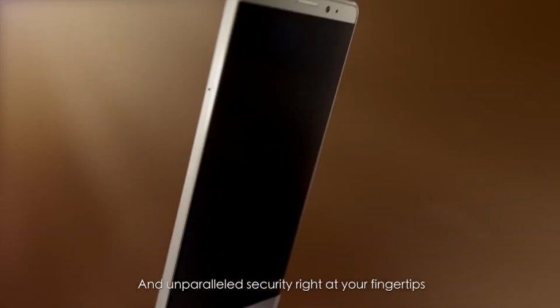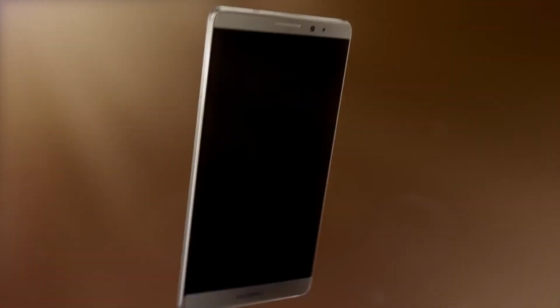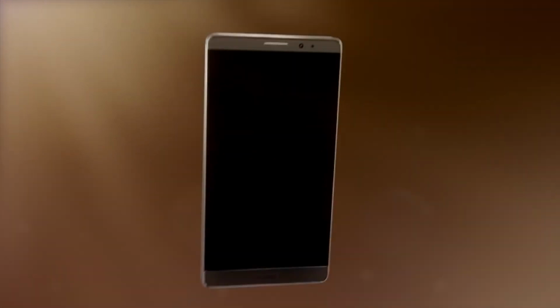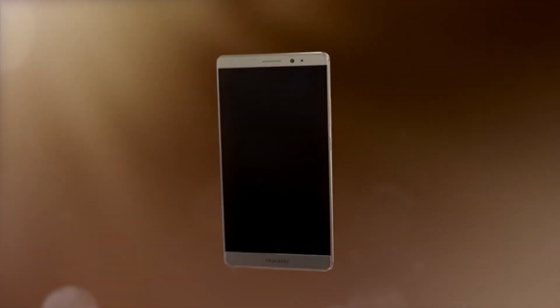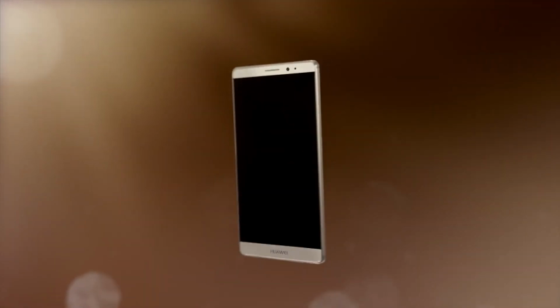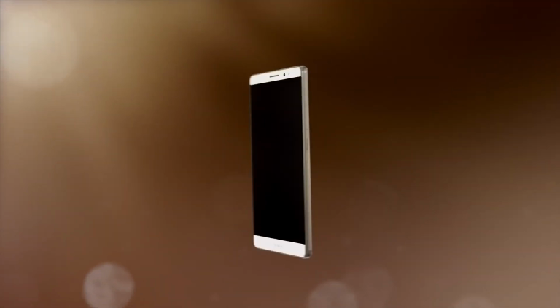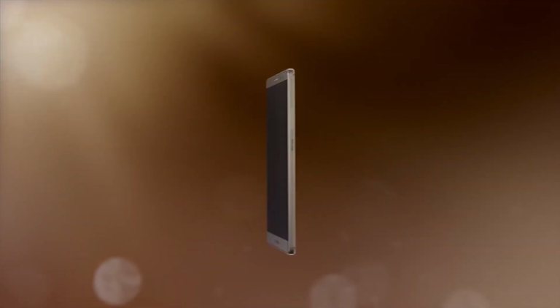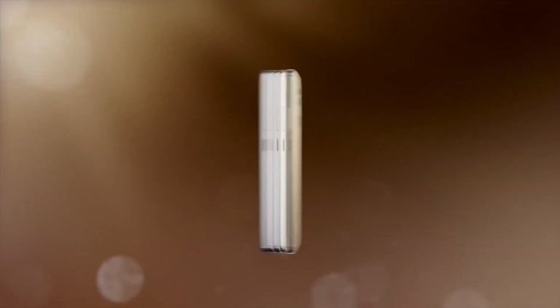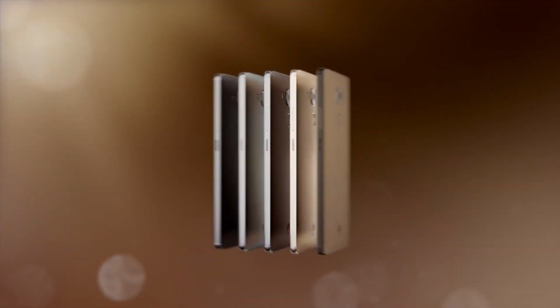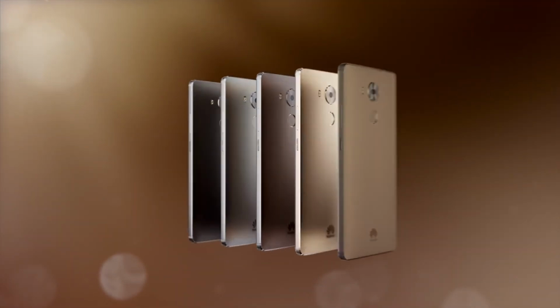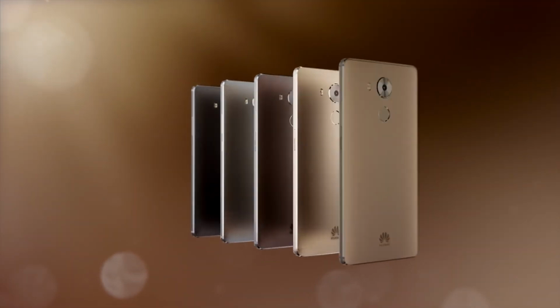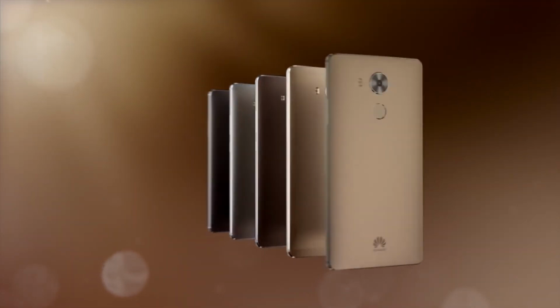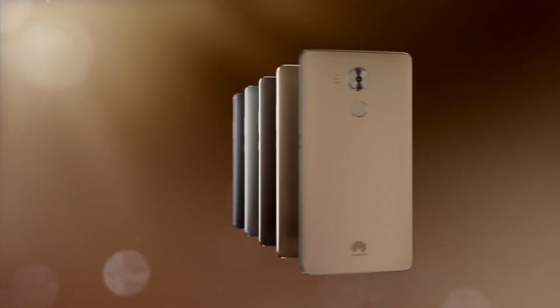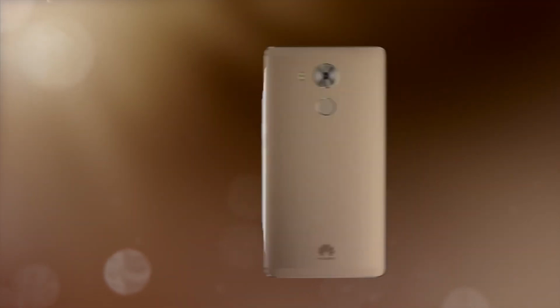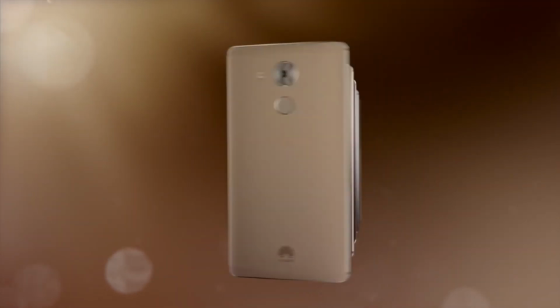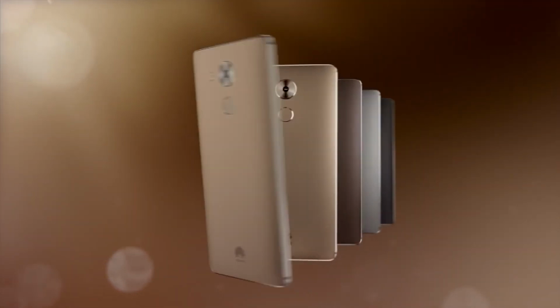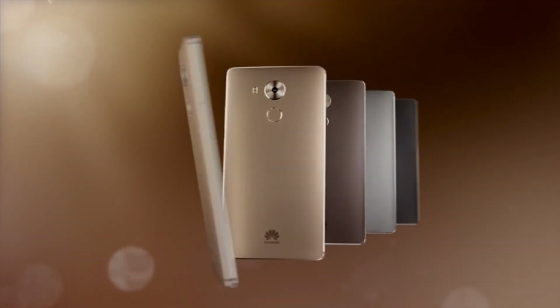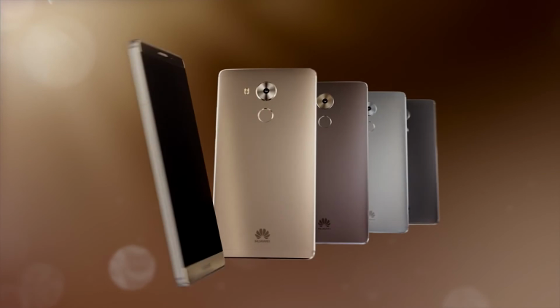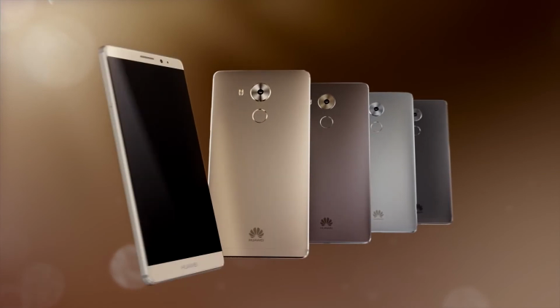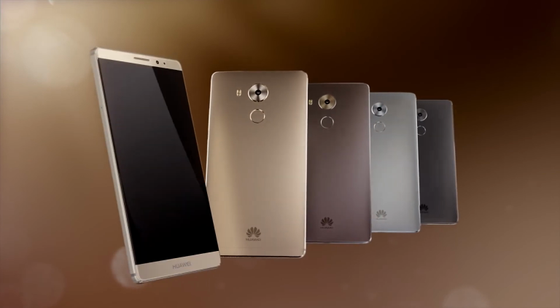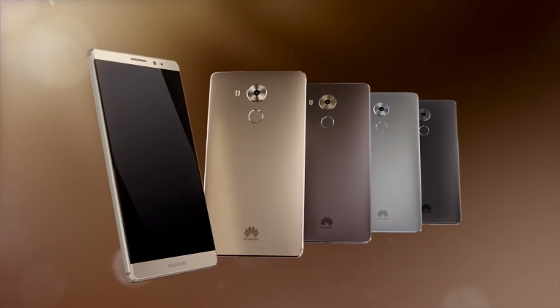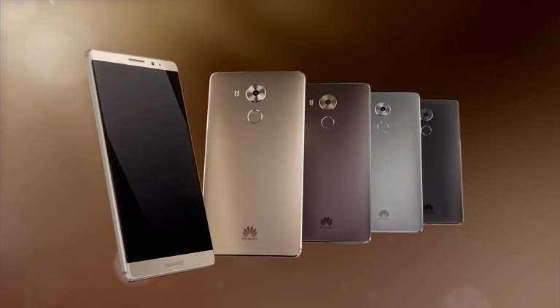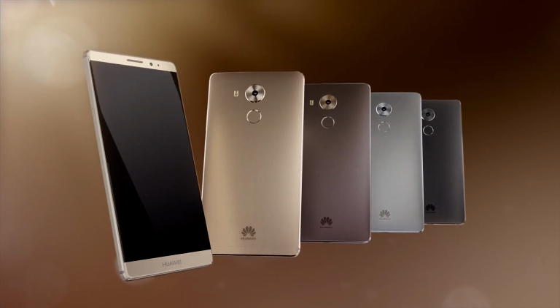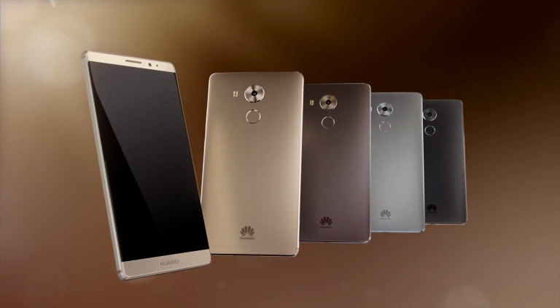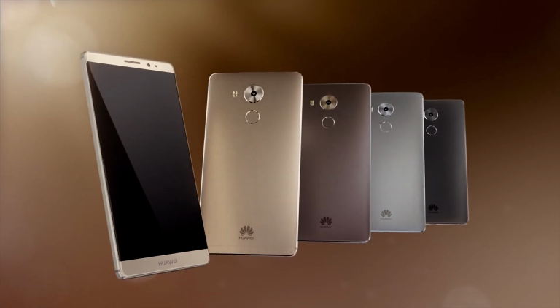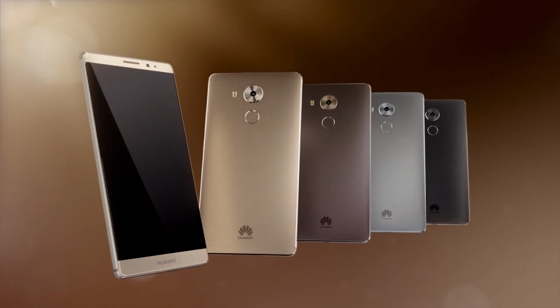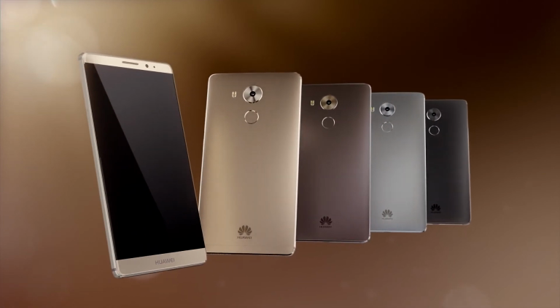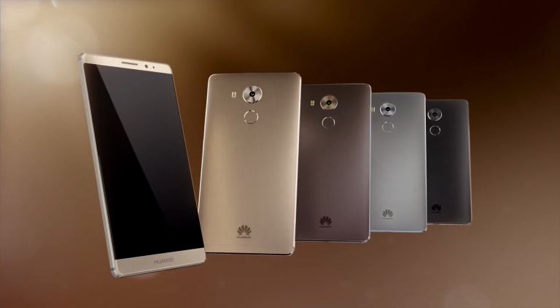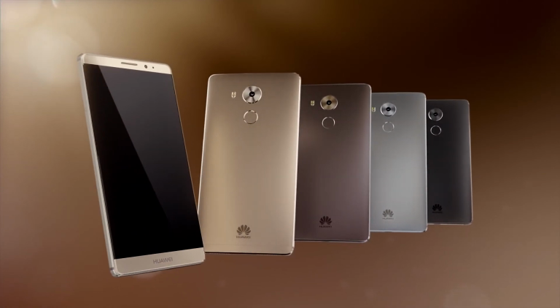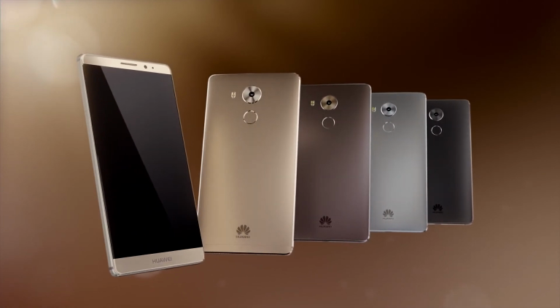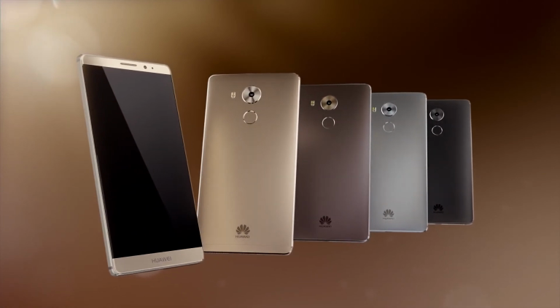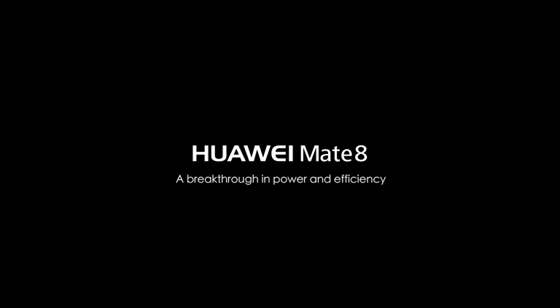Huawei Mate 8 — a breakthrough in power and efficiency.